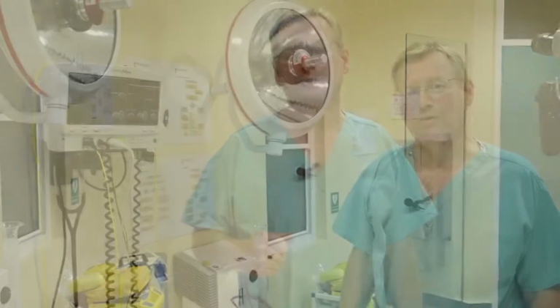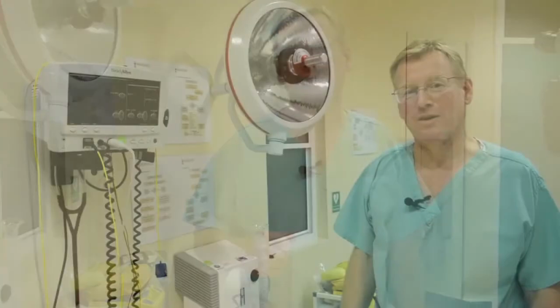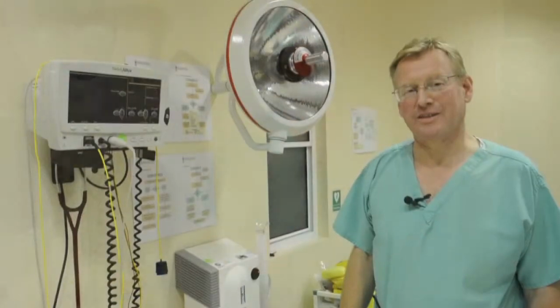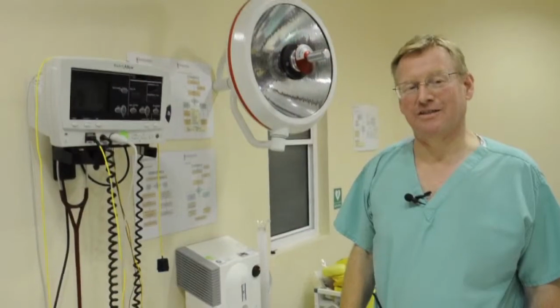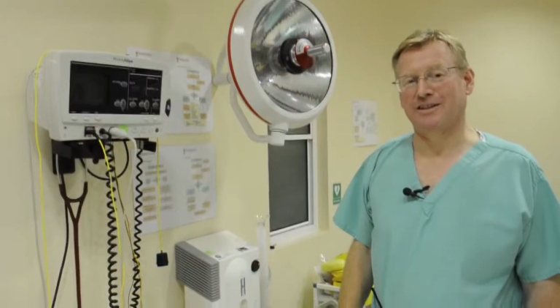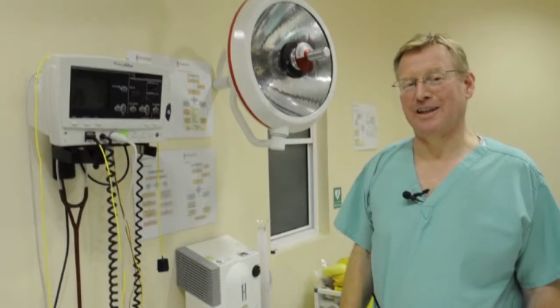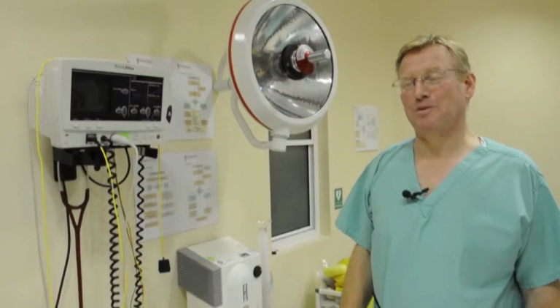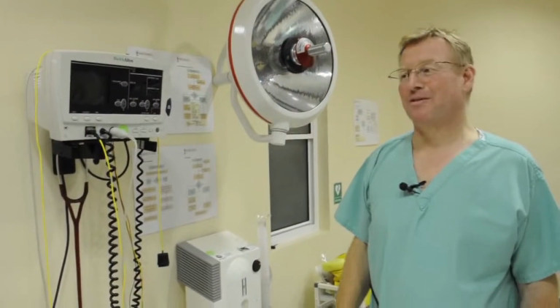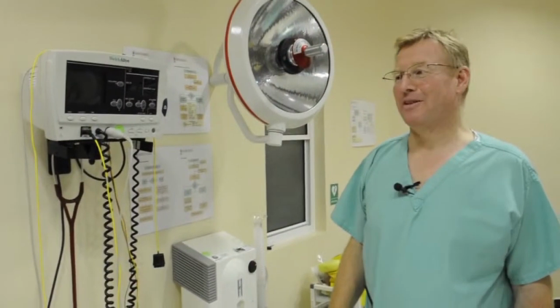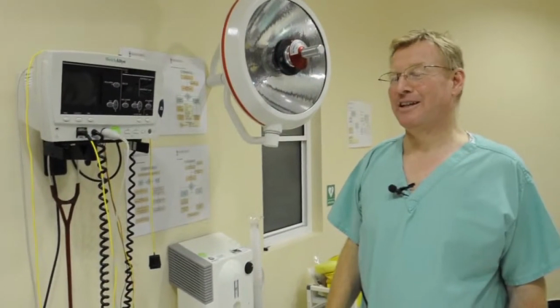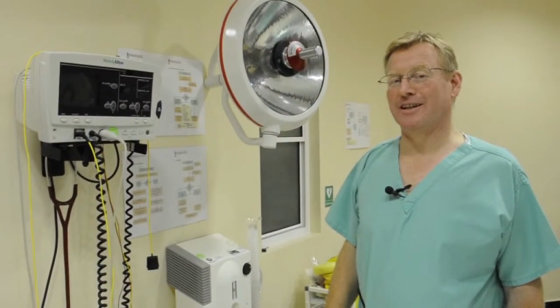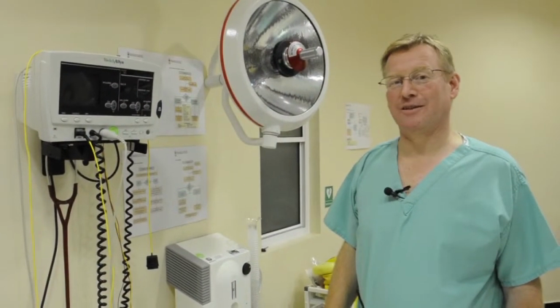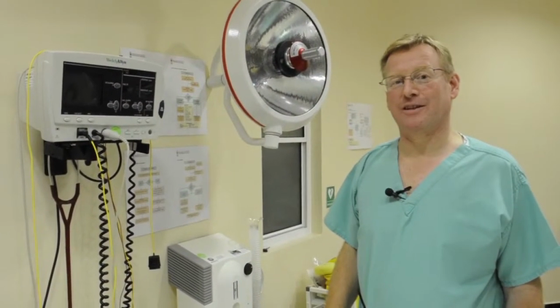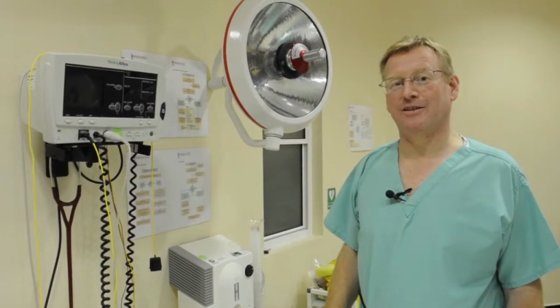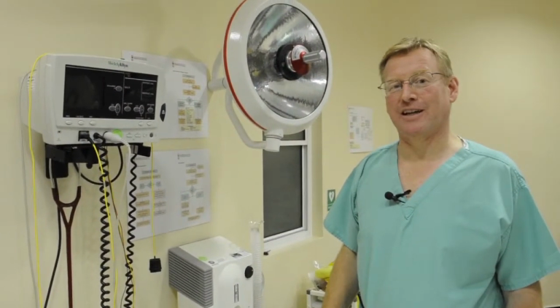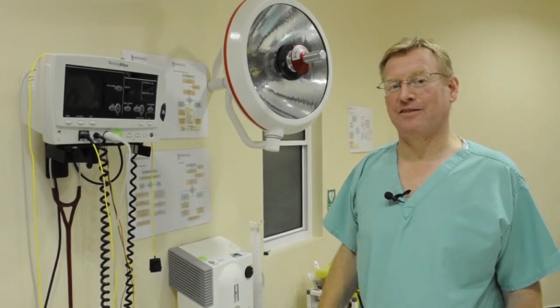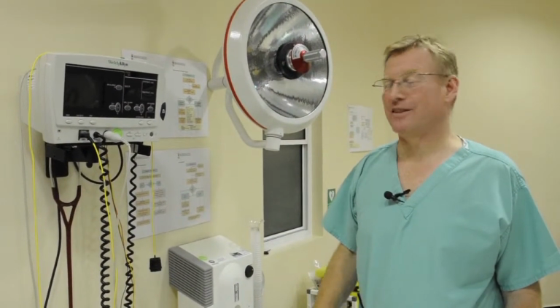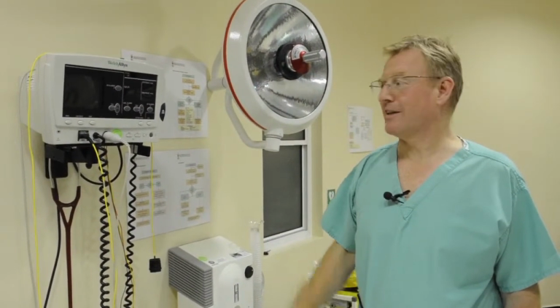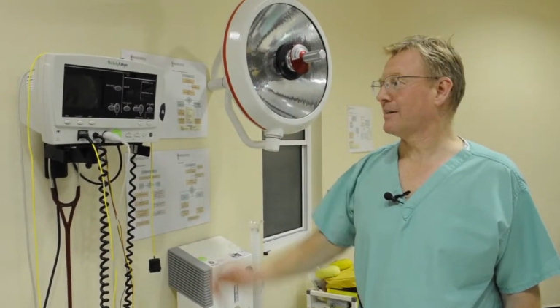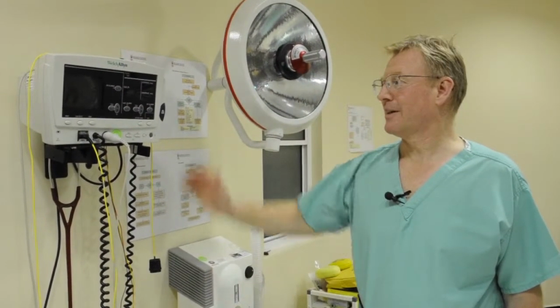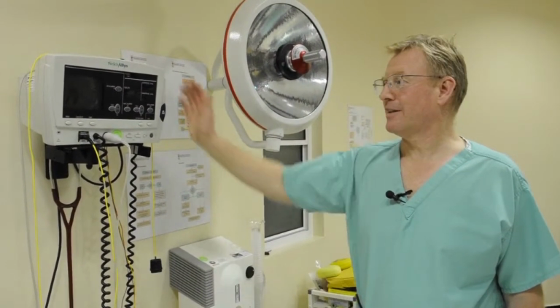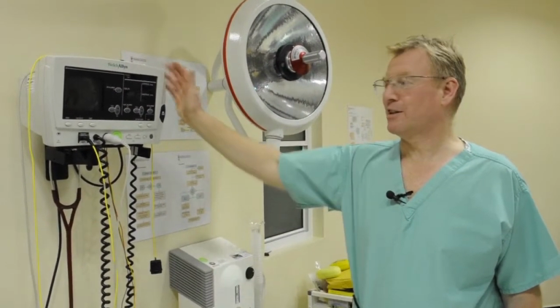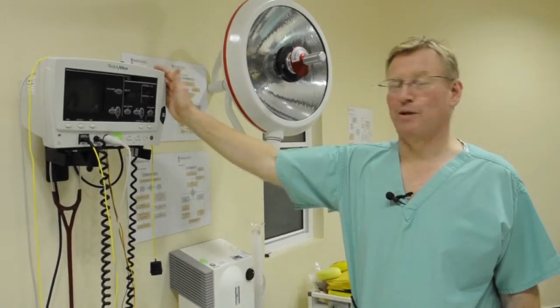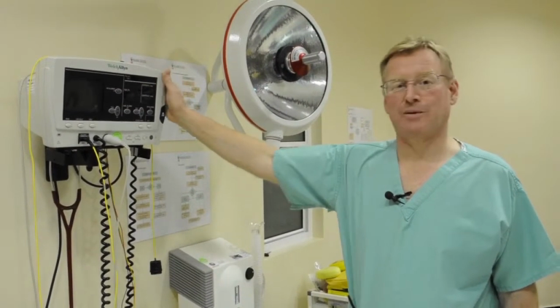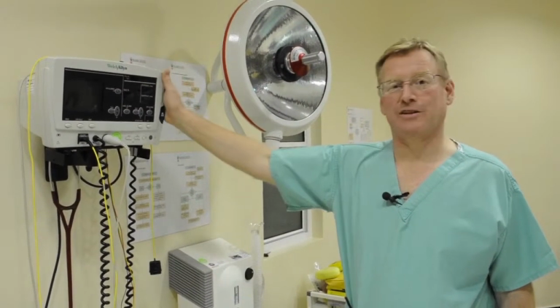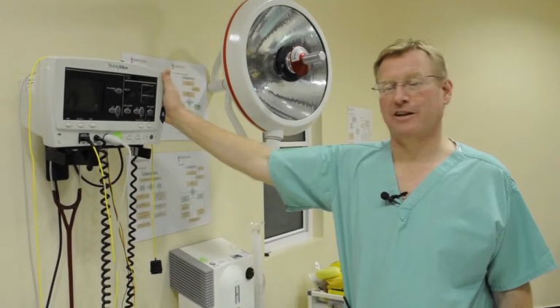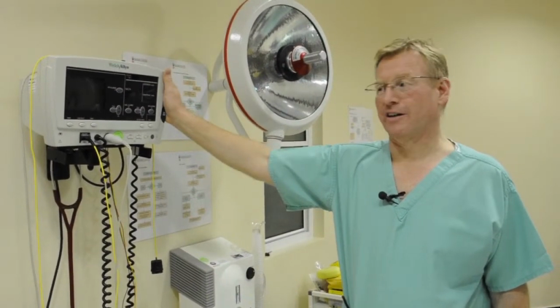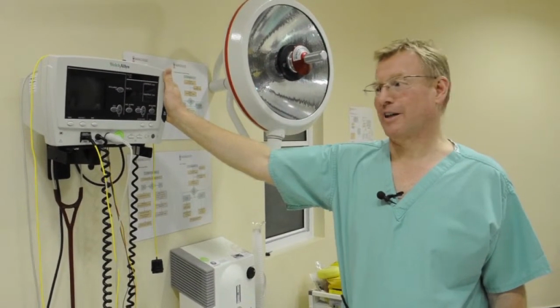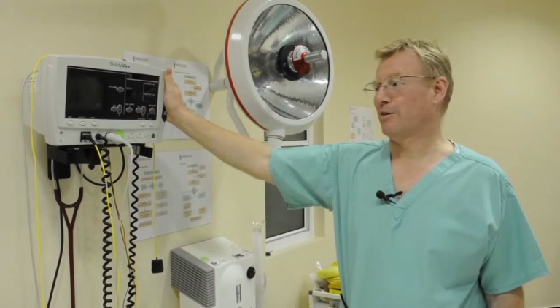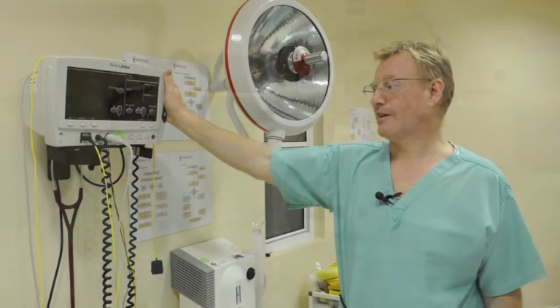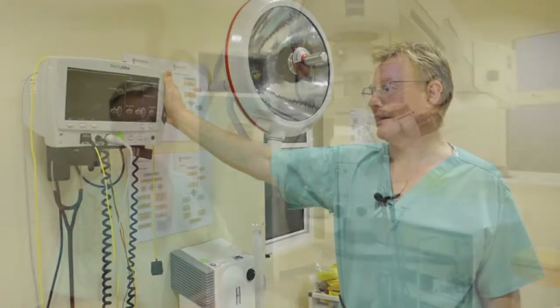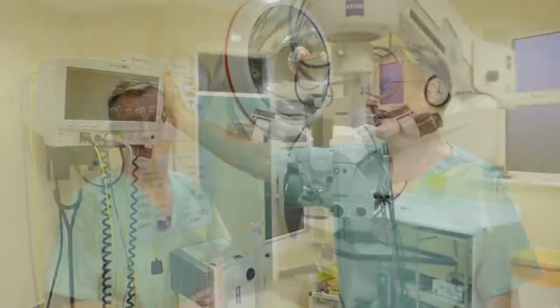Whilst you're asleep, we need to know that you're safe and sound, and this is why we use the cardiac monitor here.